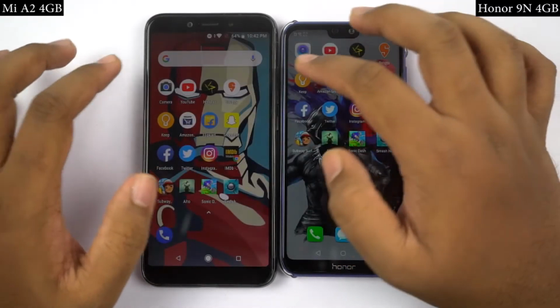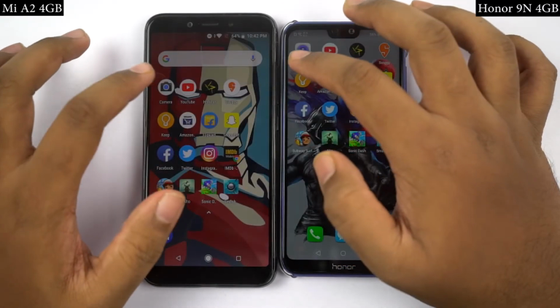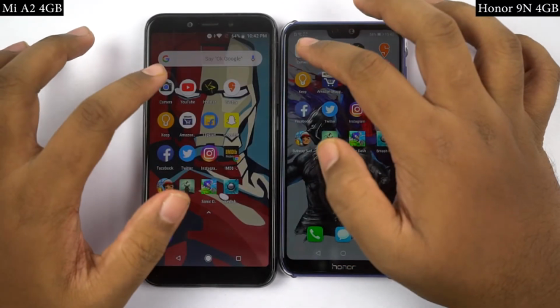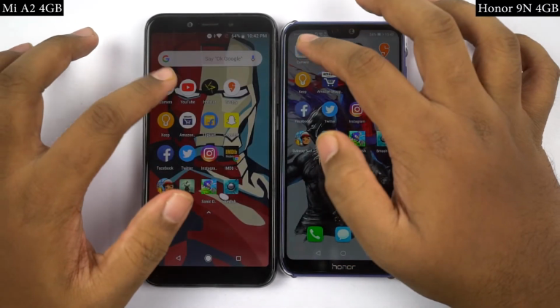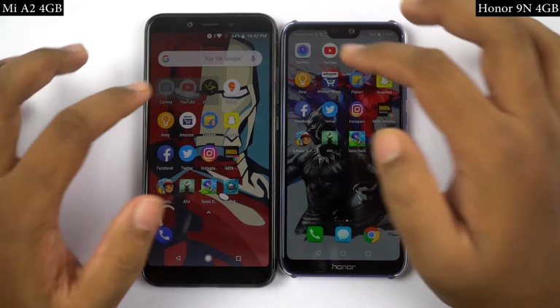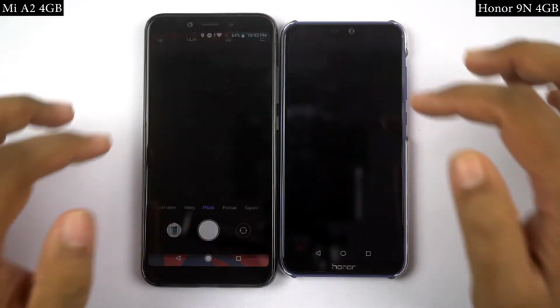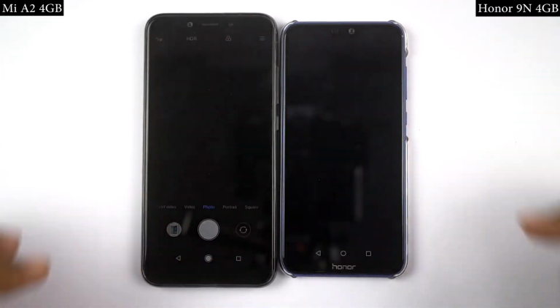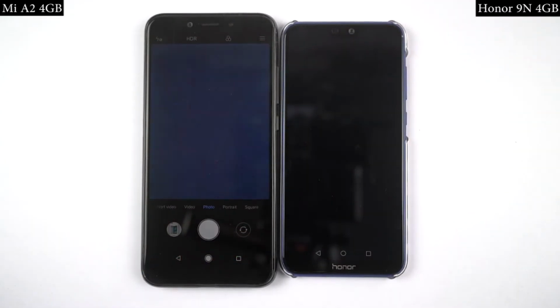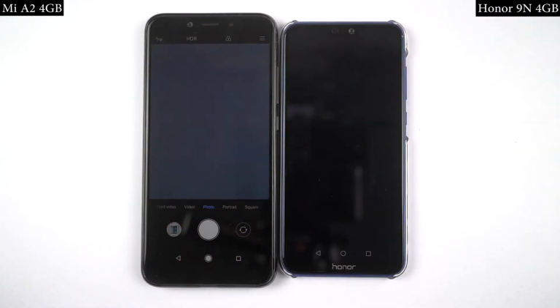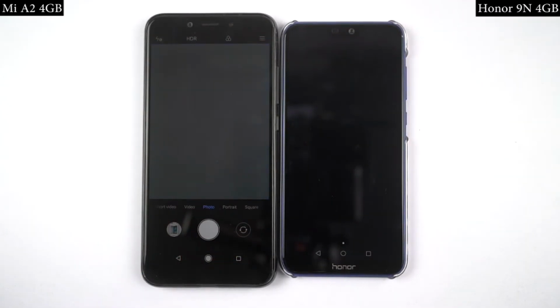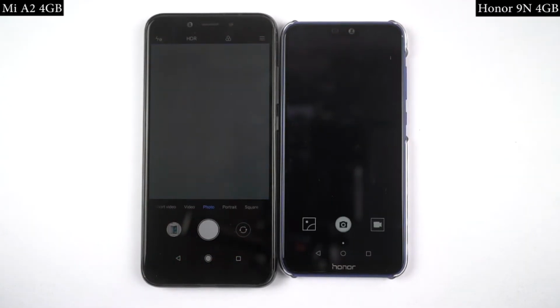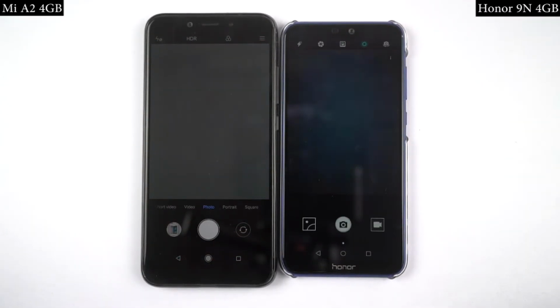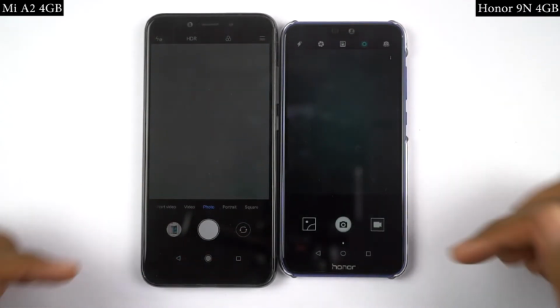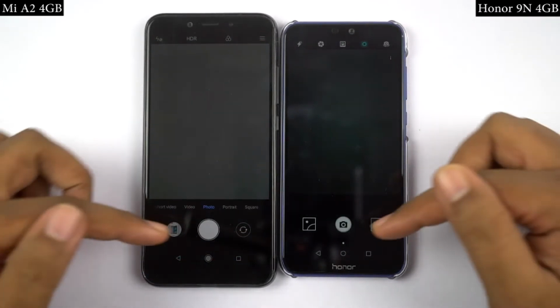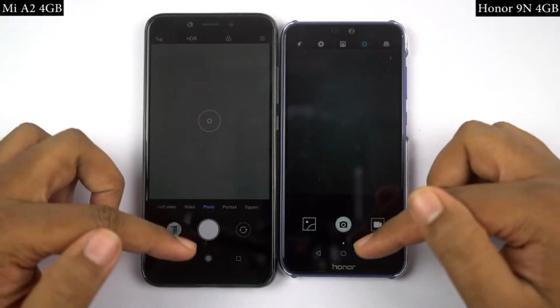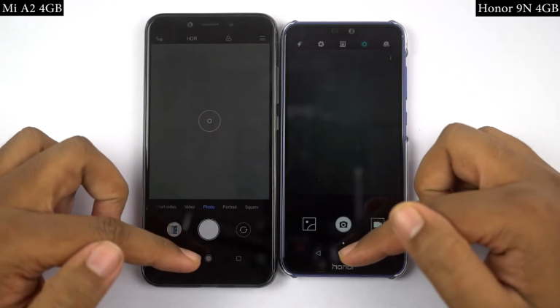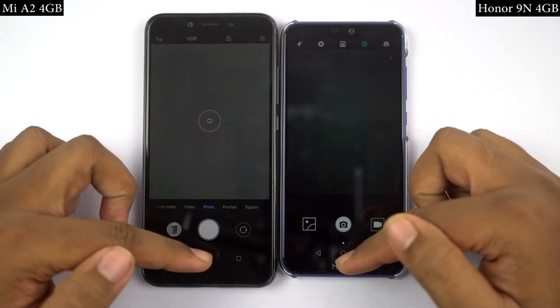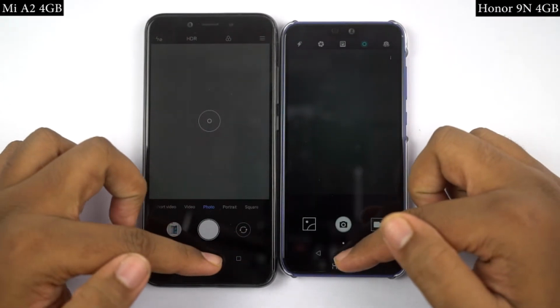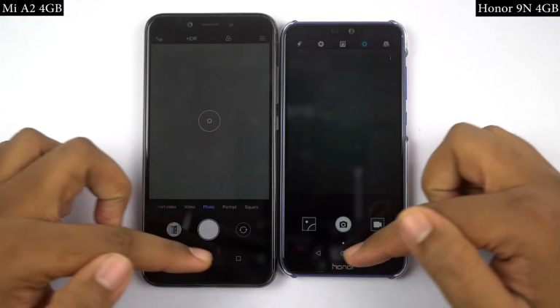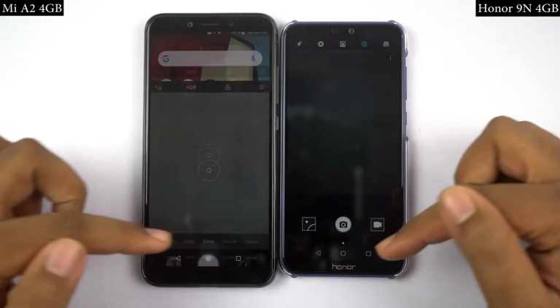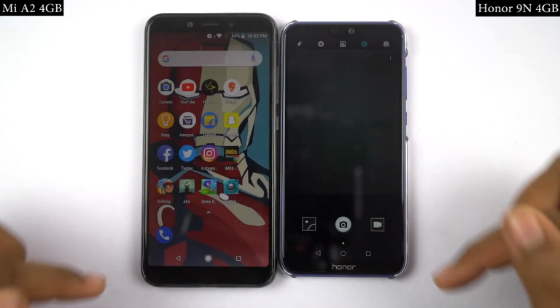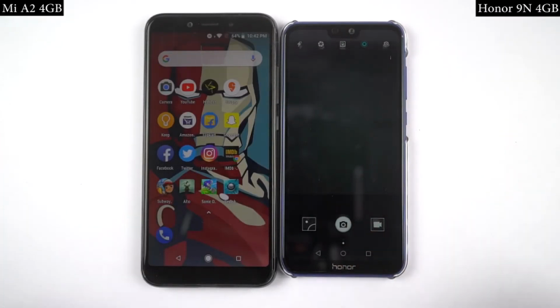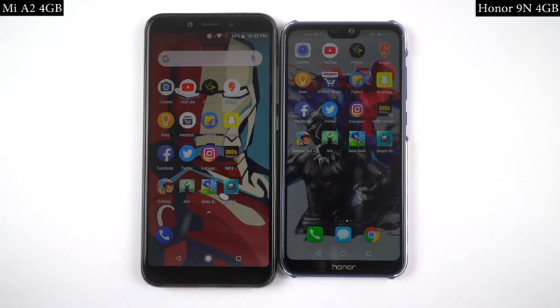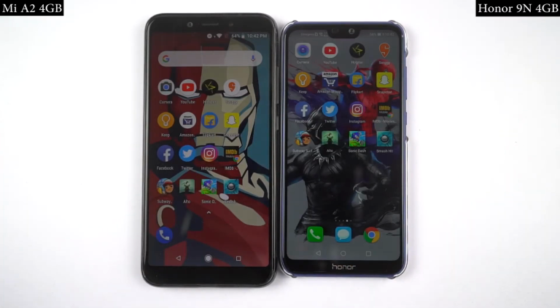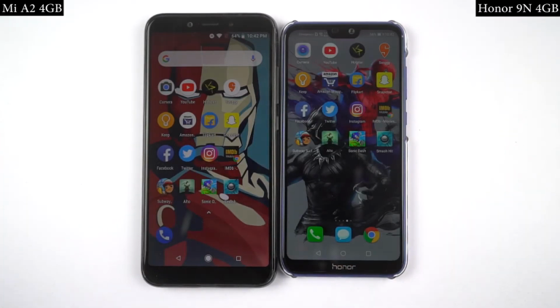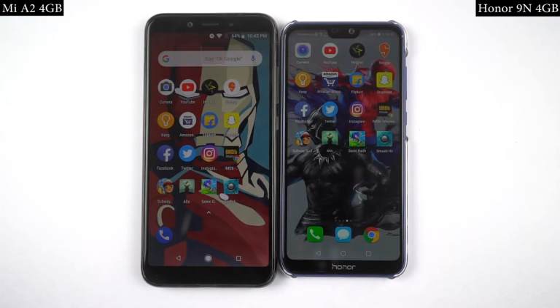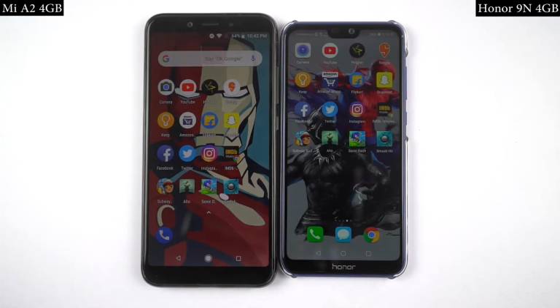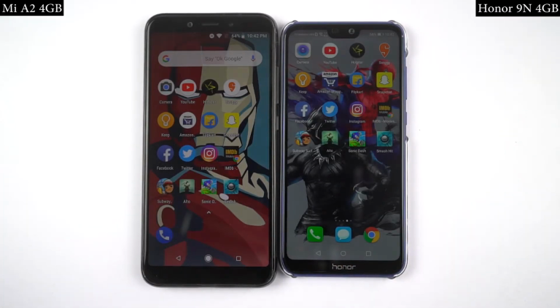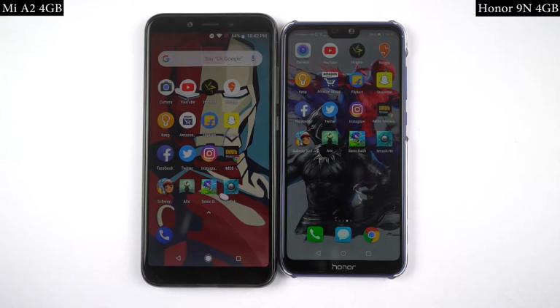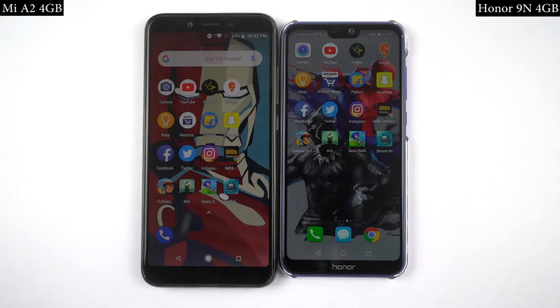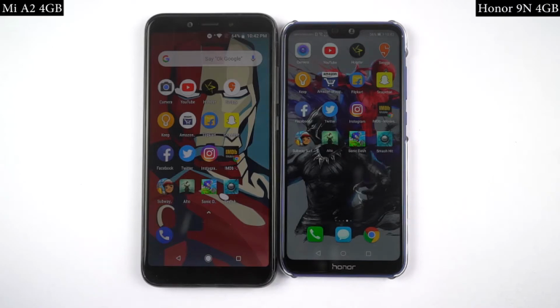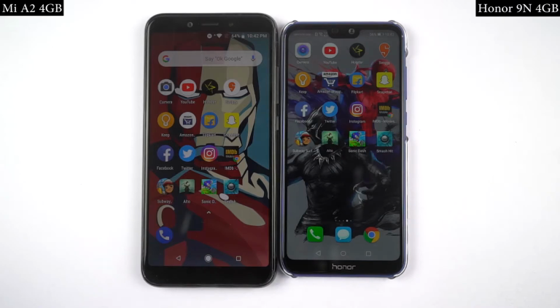In the memory management round, Mi A2 was able to keep more apps in memory. So once again, I'll pick Mi A2 as the winner.